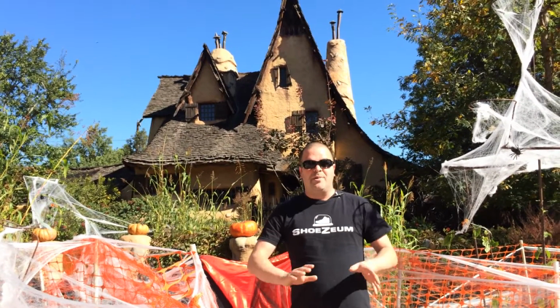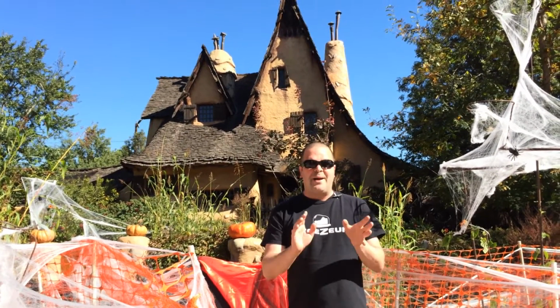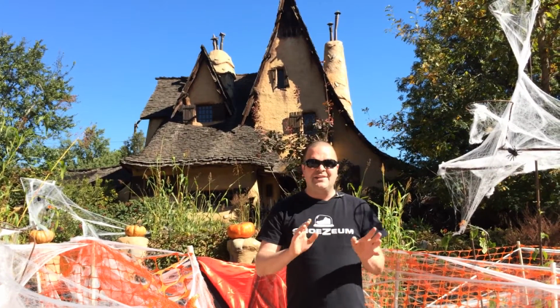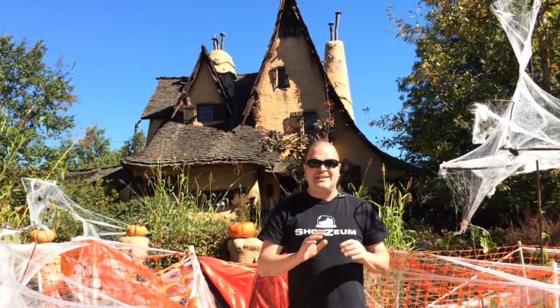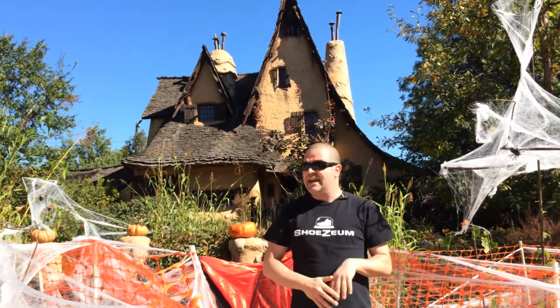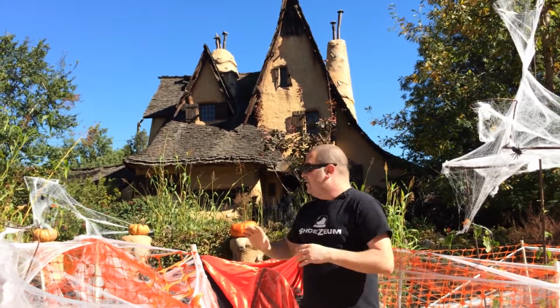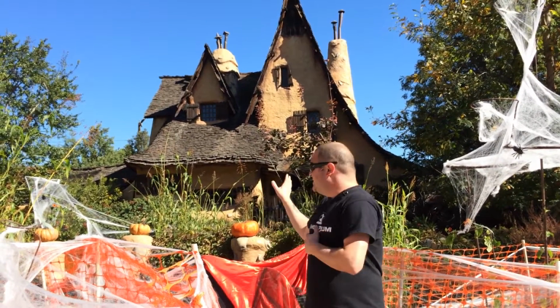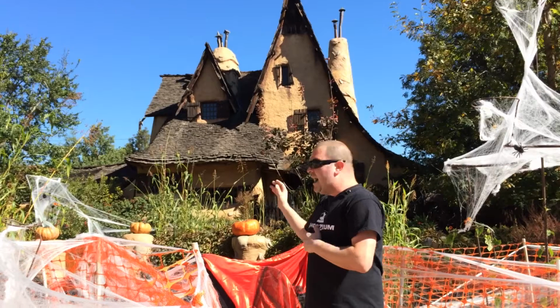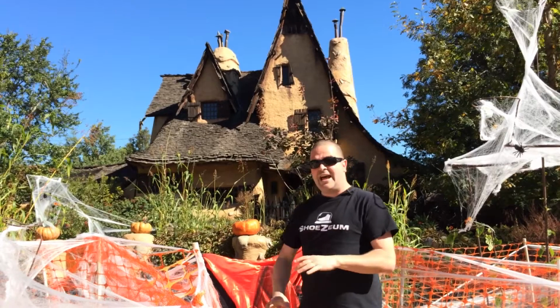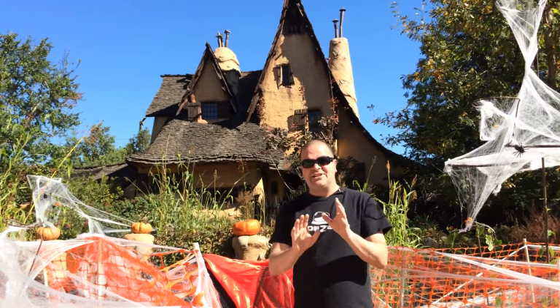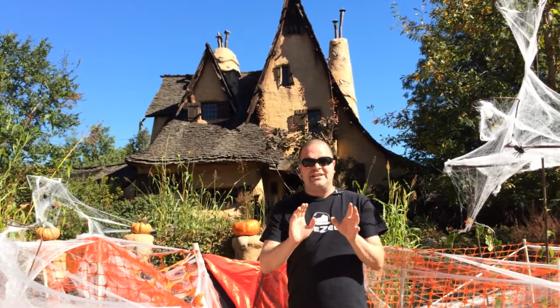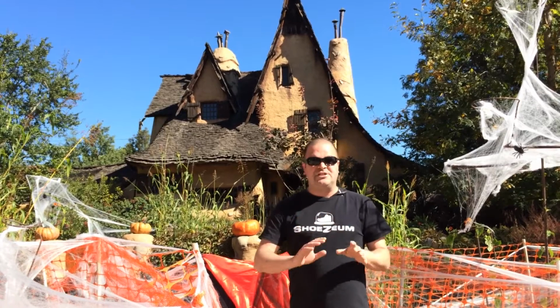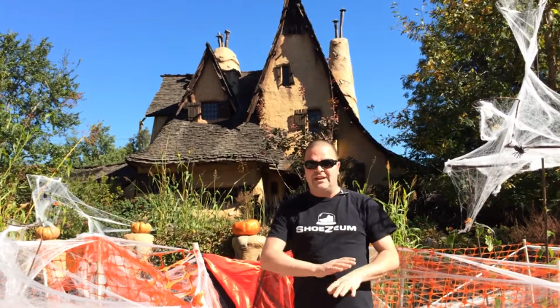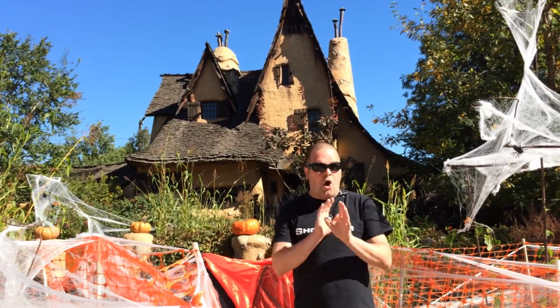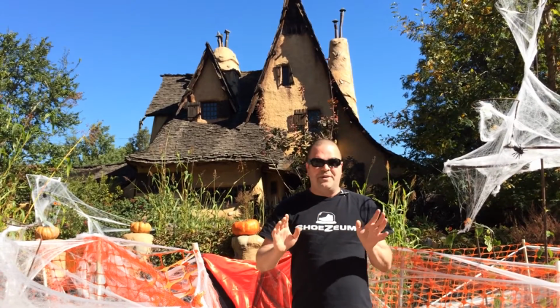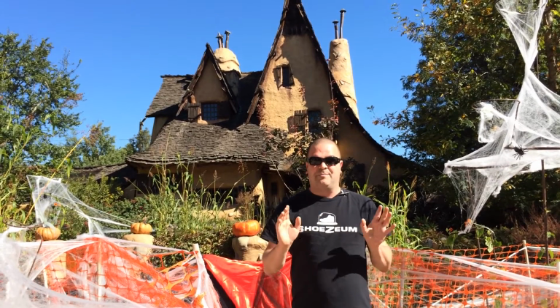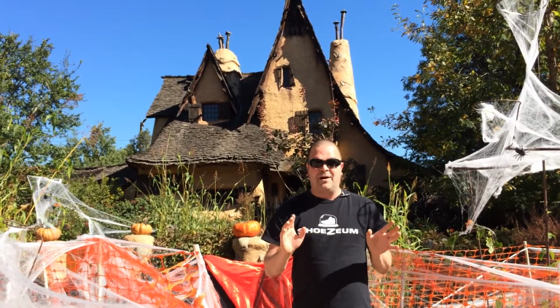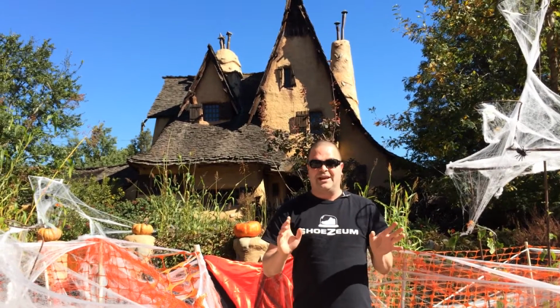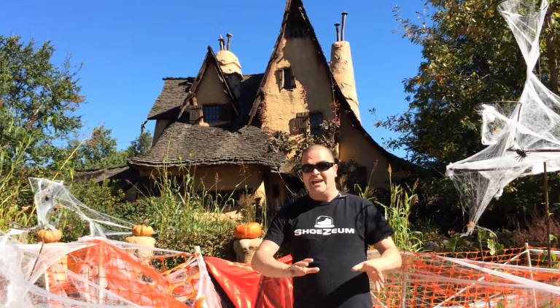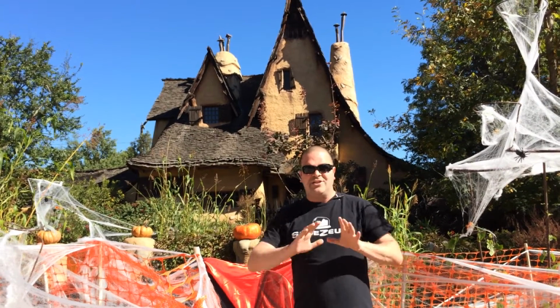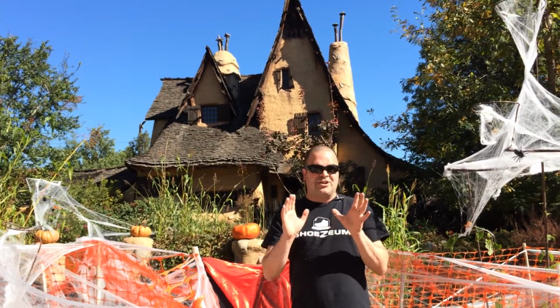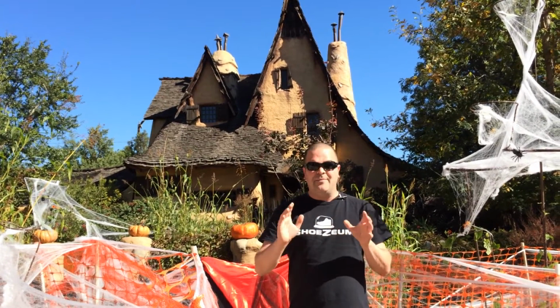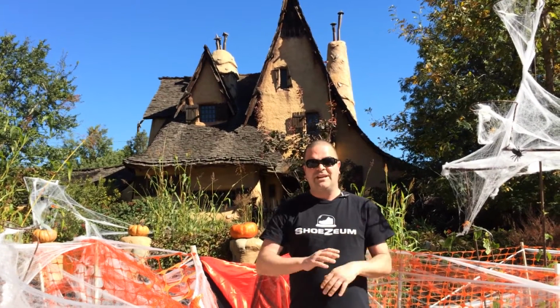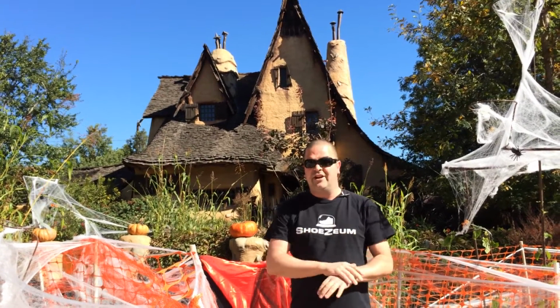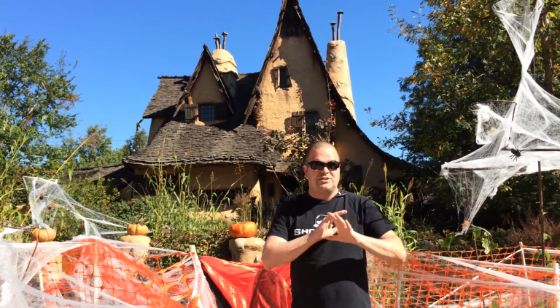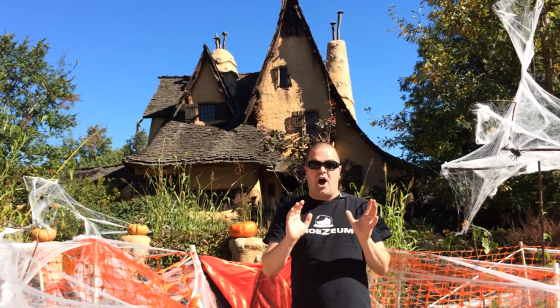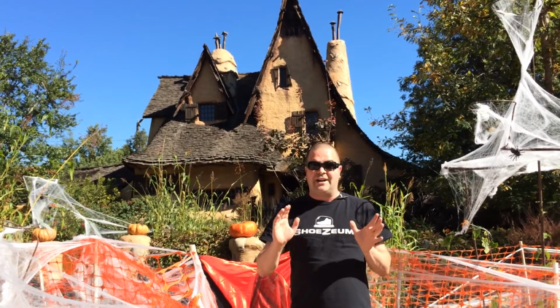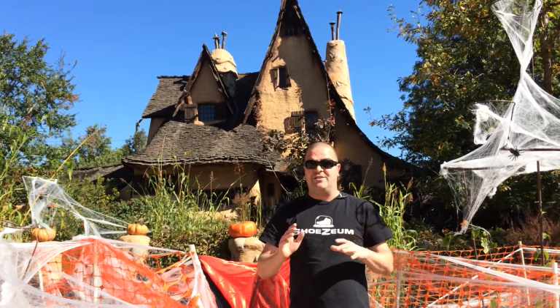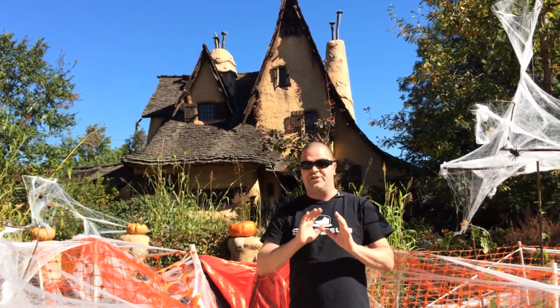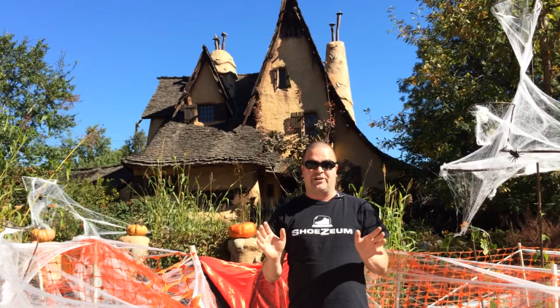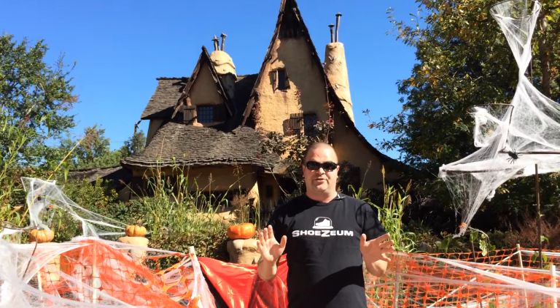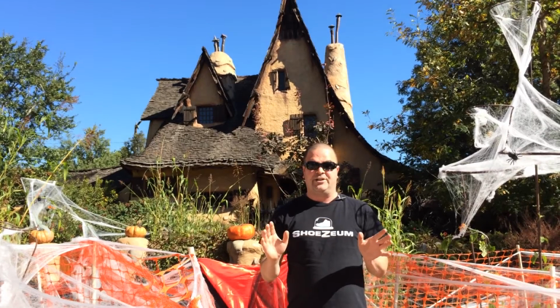But back in the day, this house actually used to be open to the public, and you could come in here — it was a haunted house for trick-or-treaters.